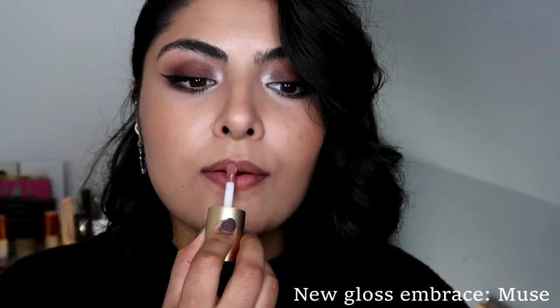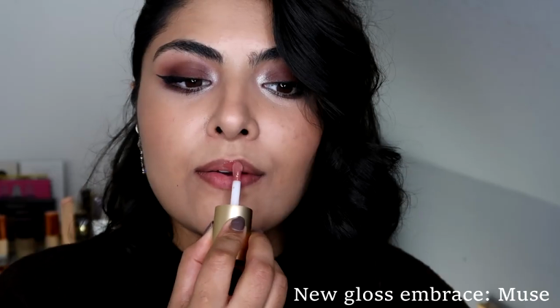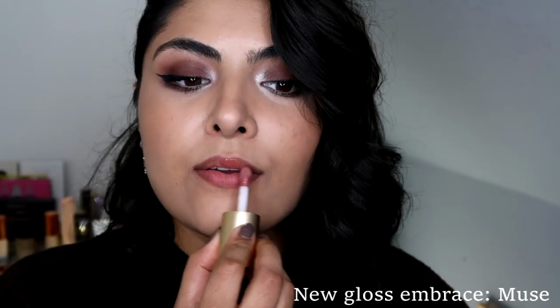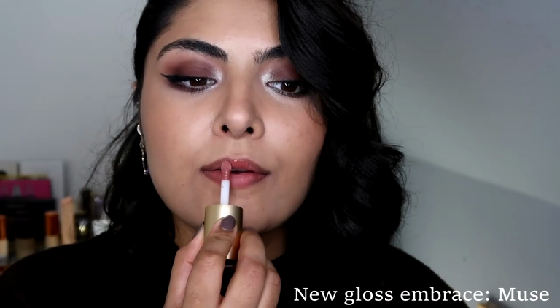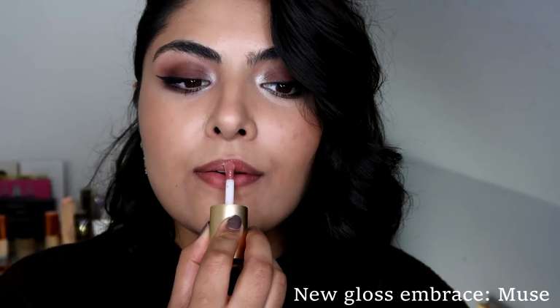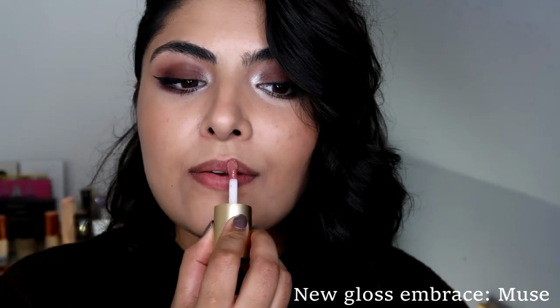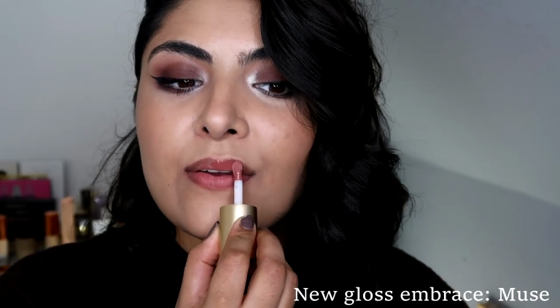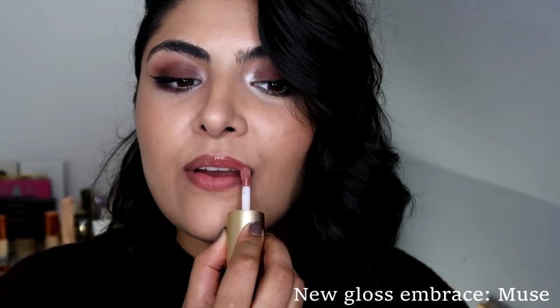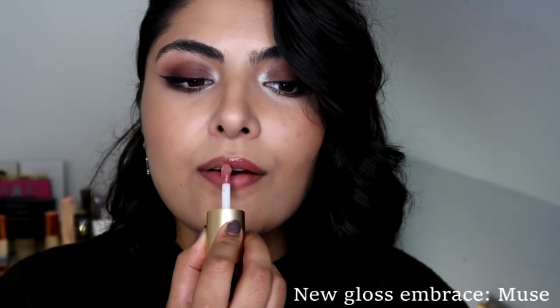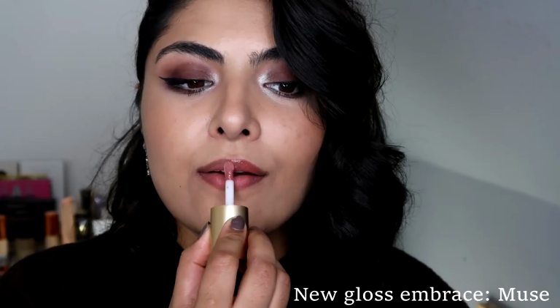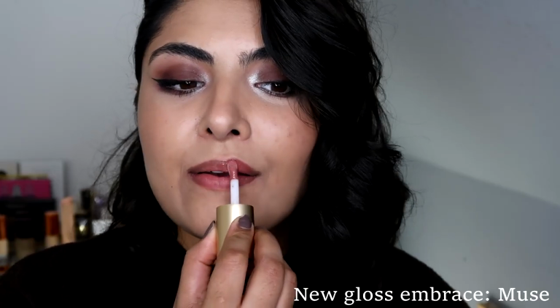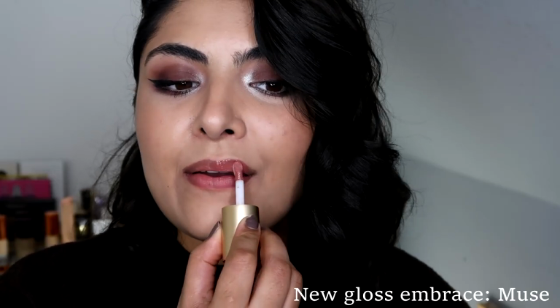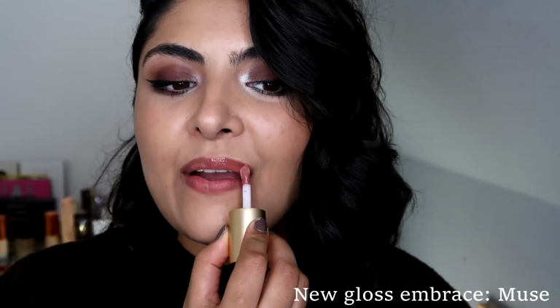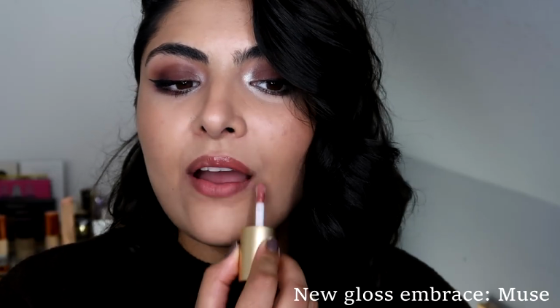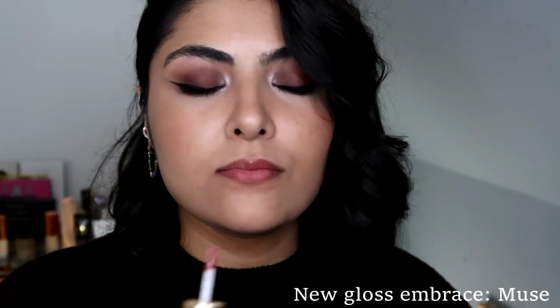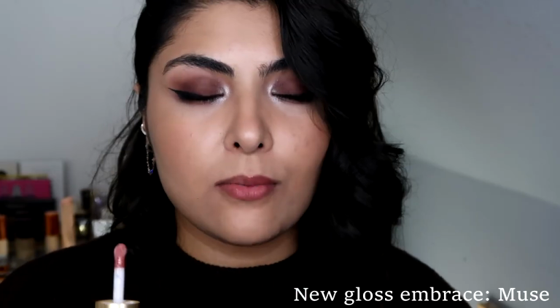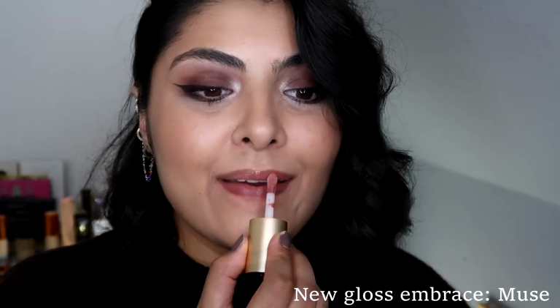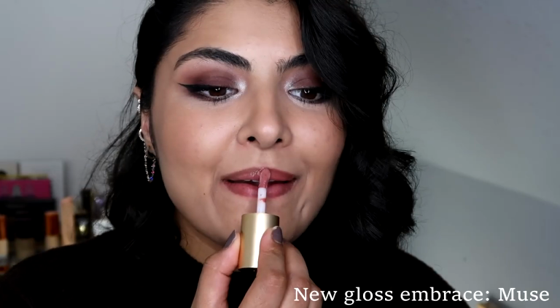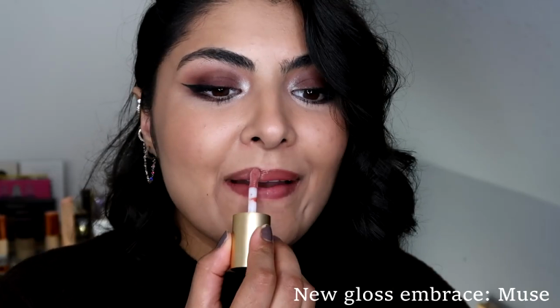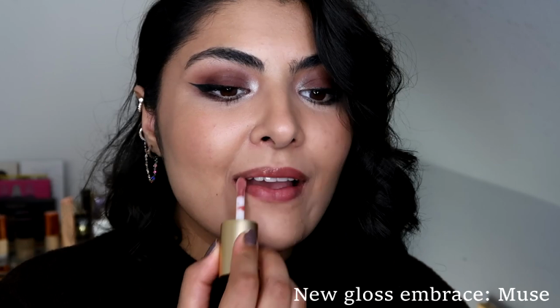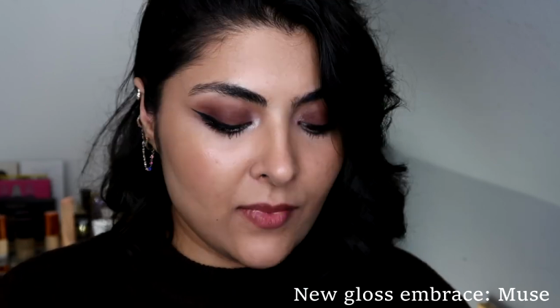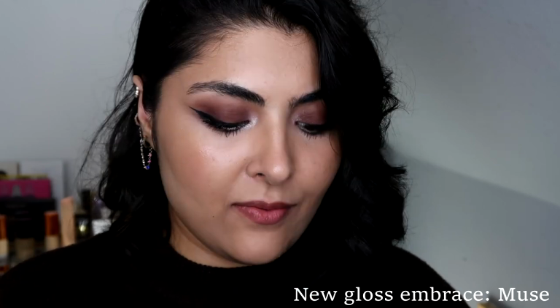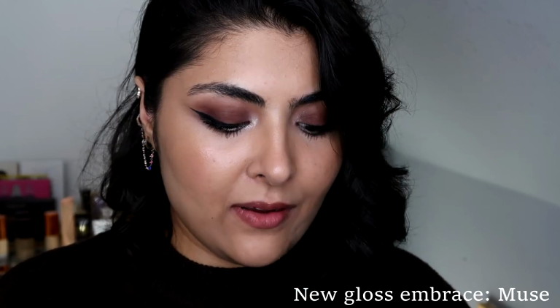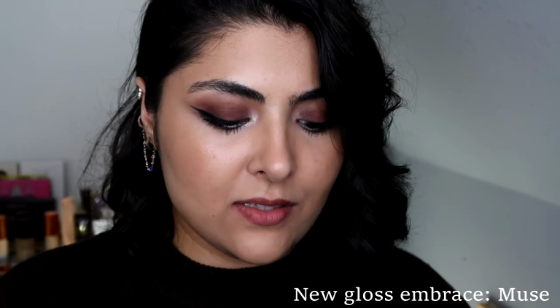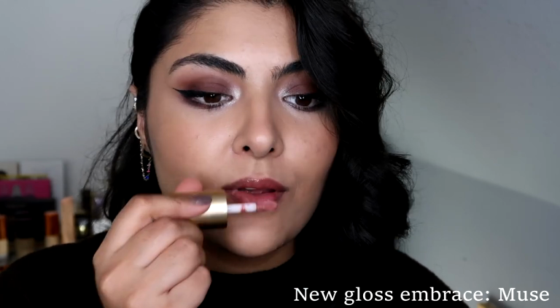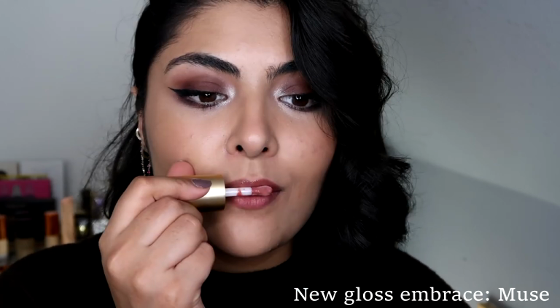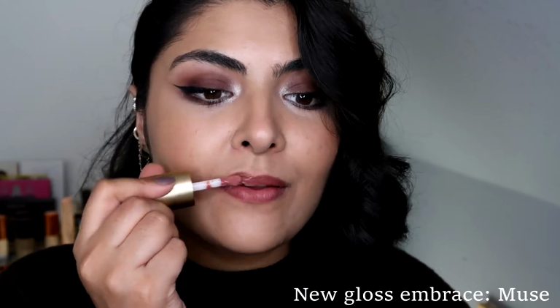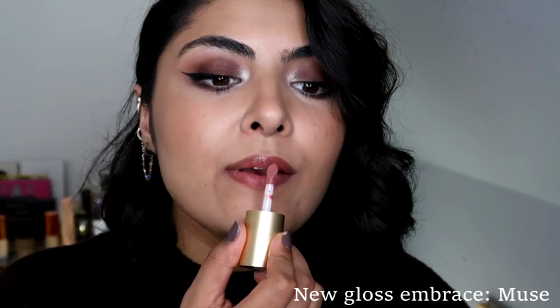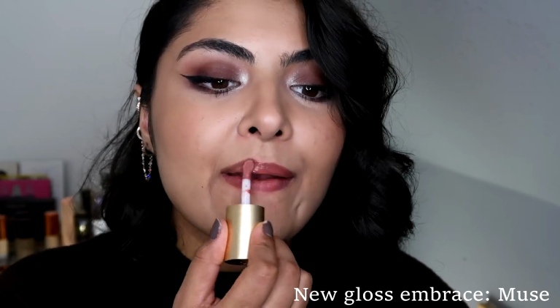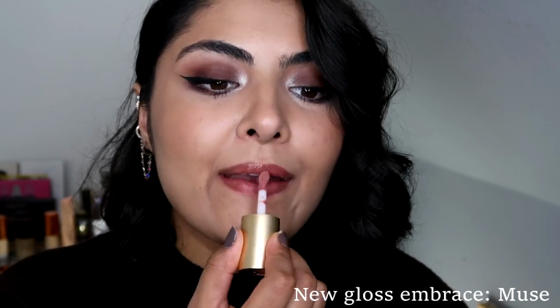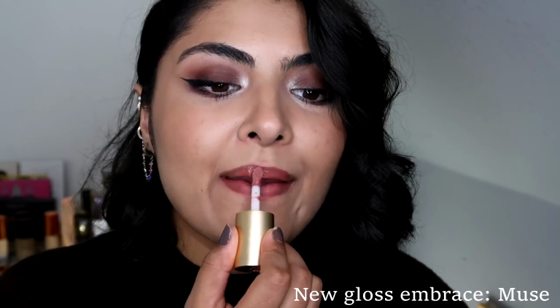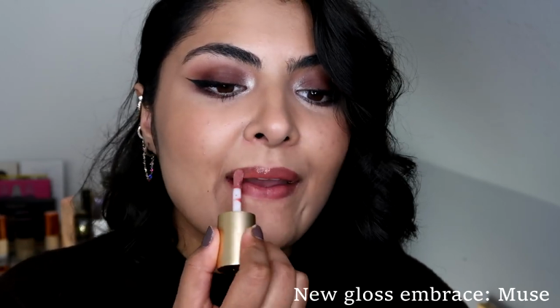This is the Gloss Embrace Muse and it is described as a smoky rosewood, a classic neutral pinky brown.